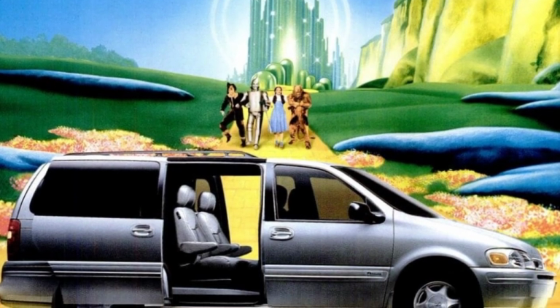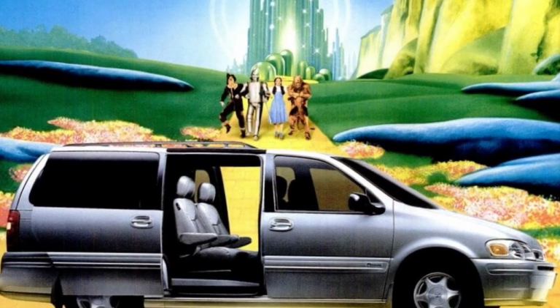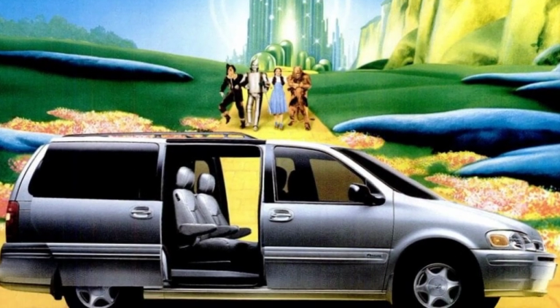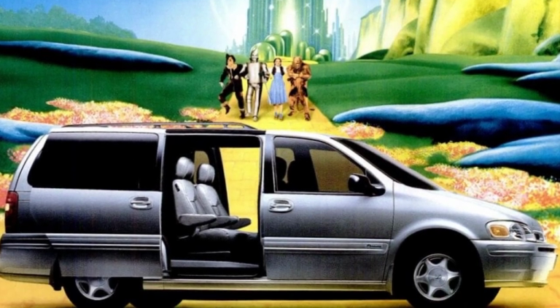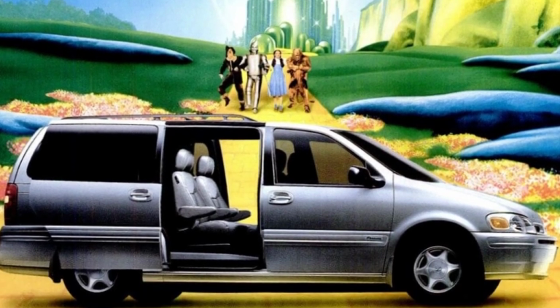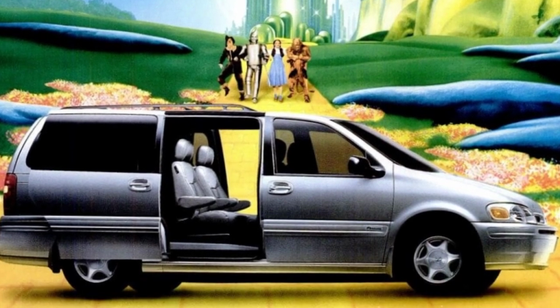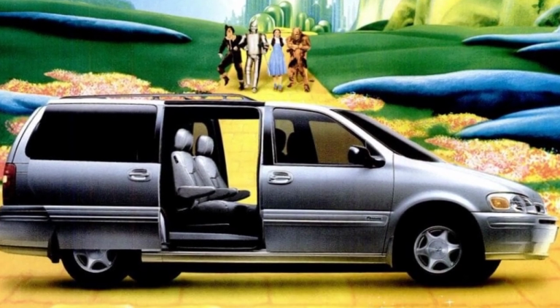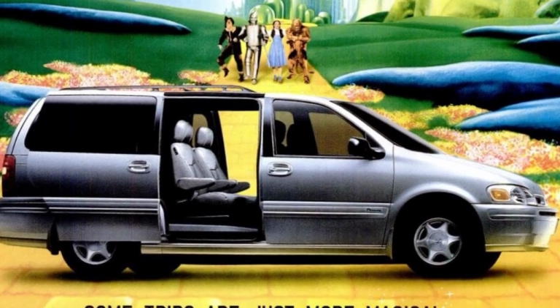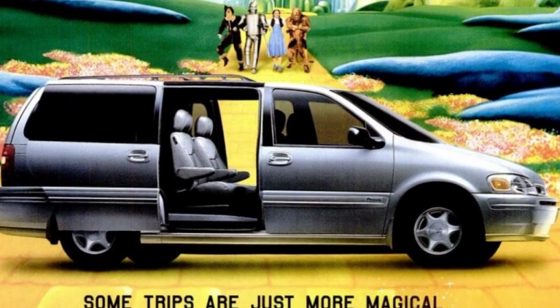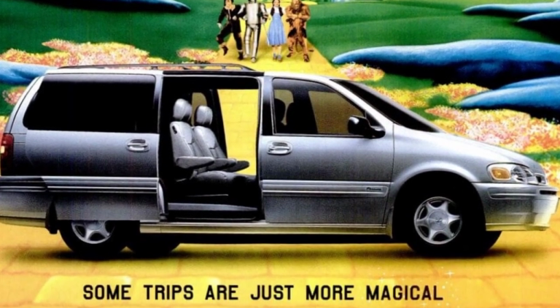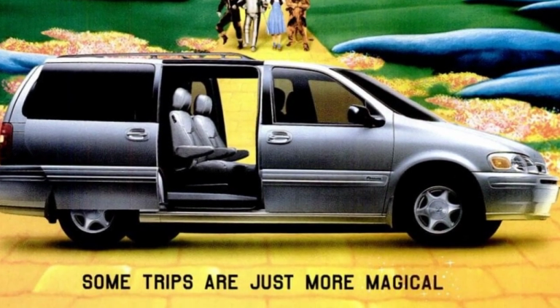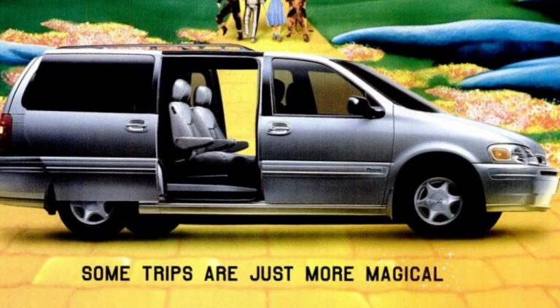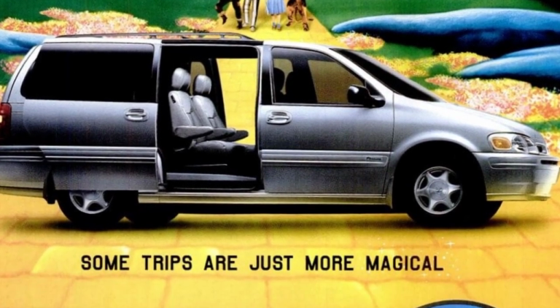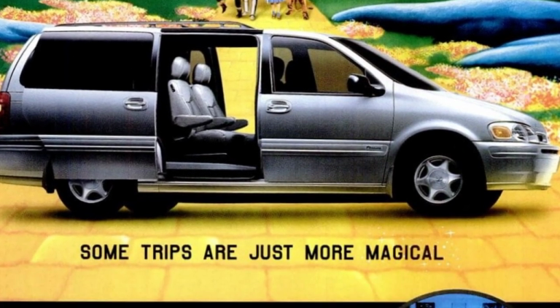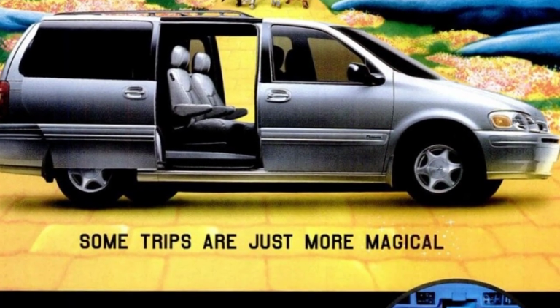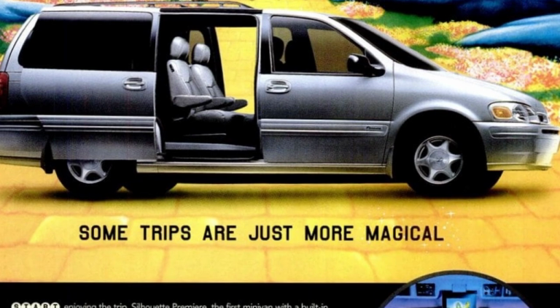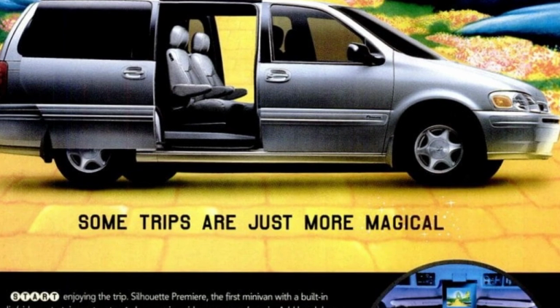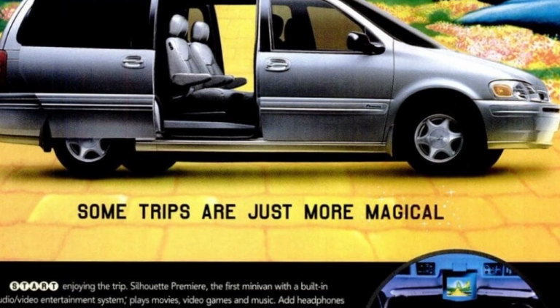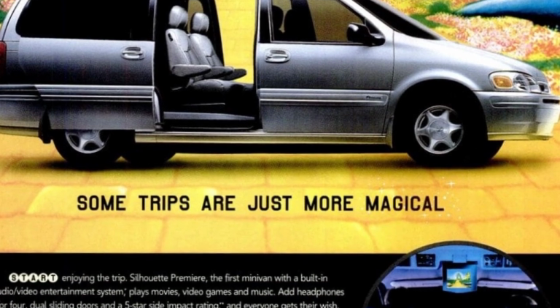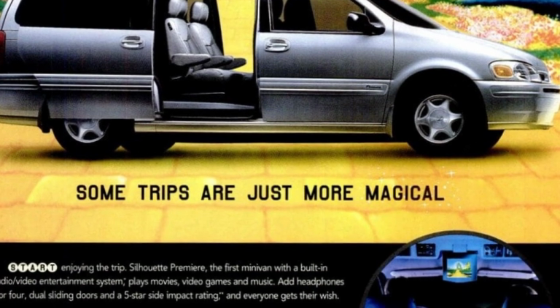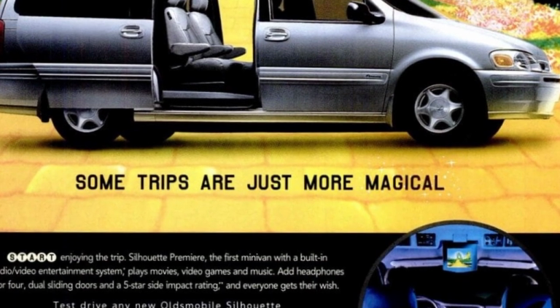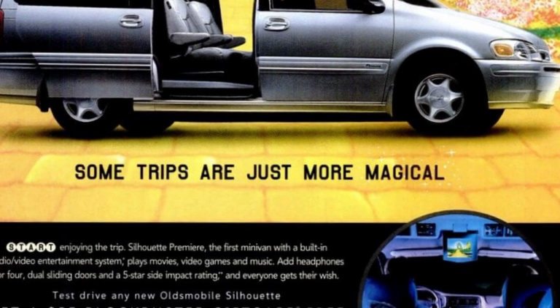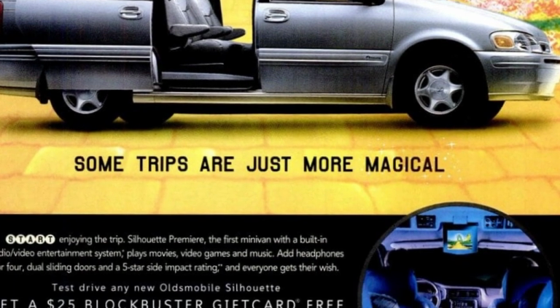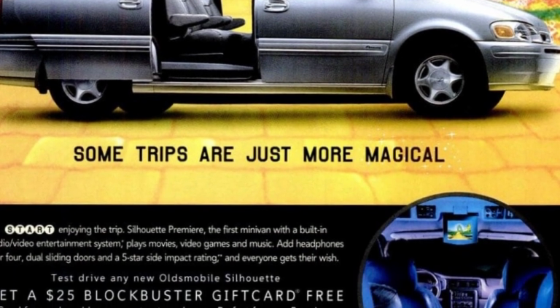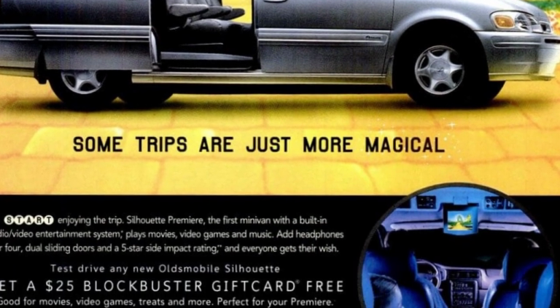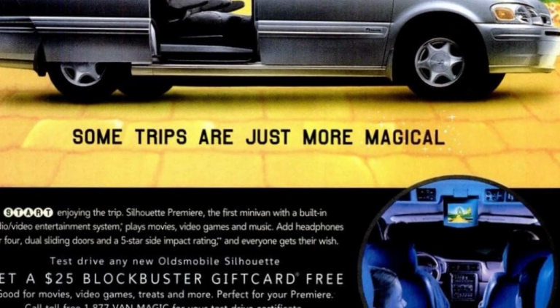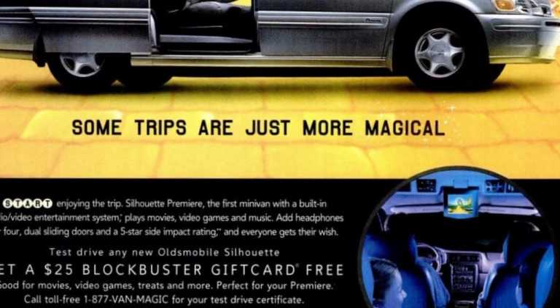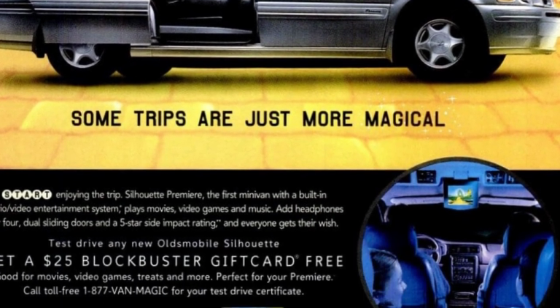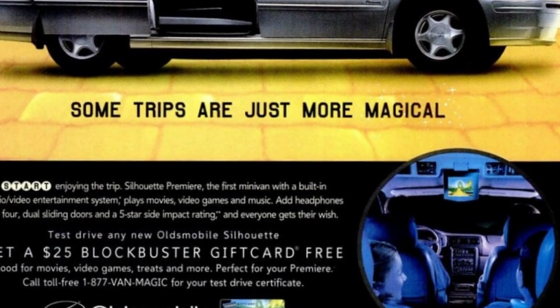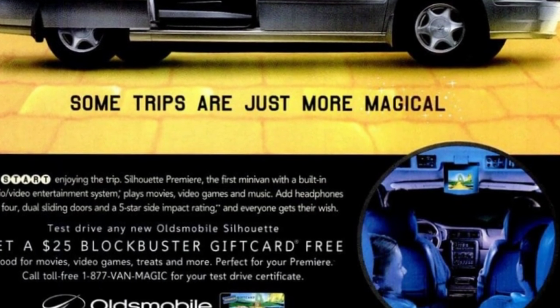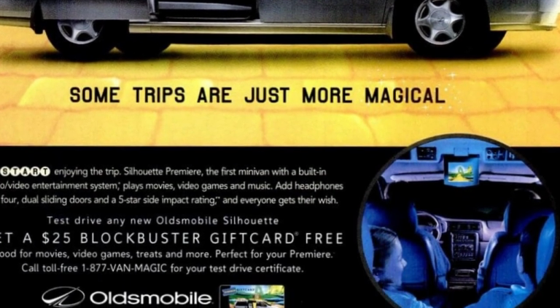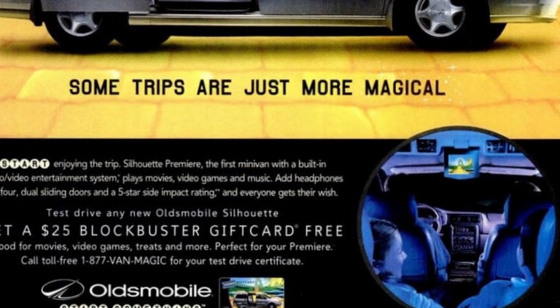Take a test drive in a new Oldsmobile Silhouette and receive a free $25 Blockbuster gift card.